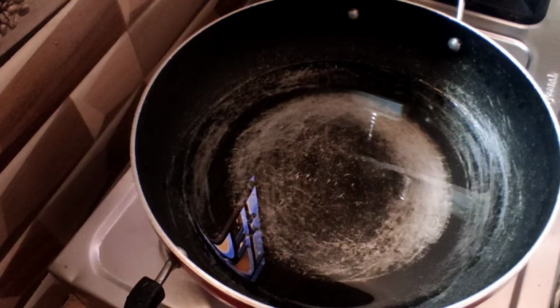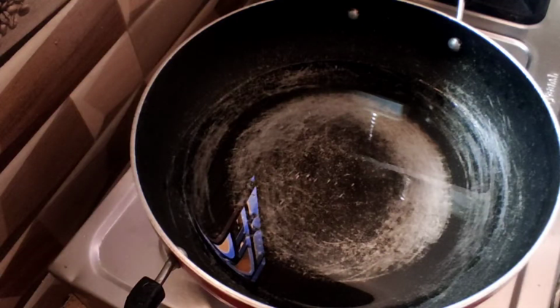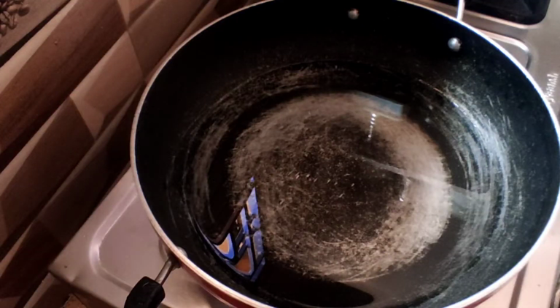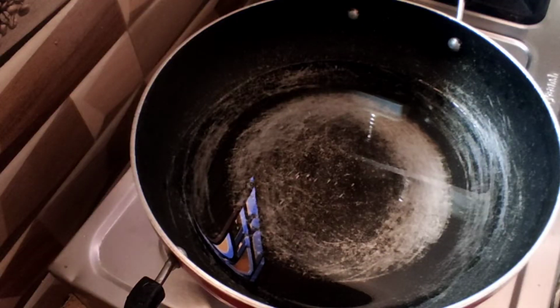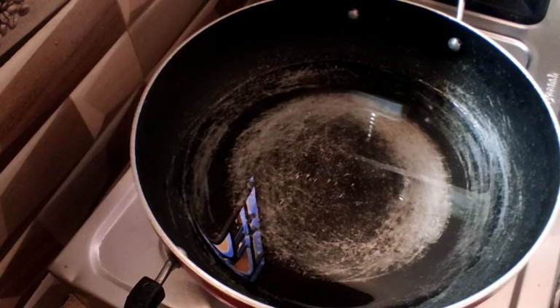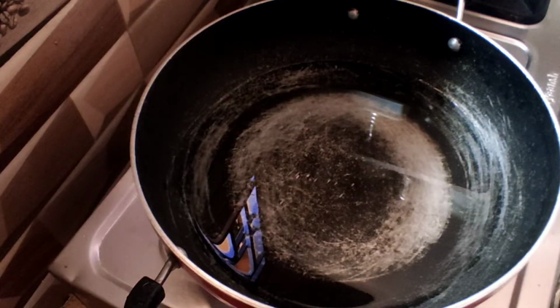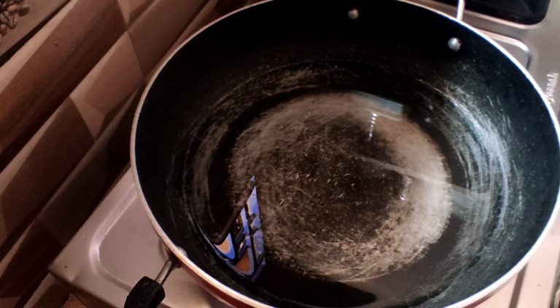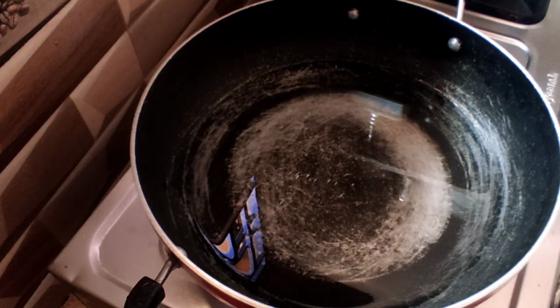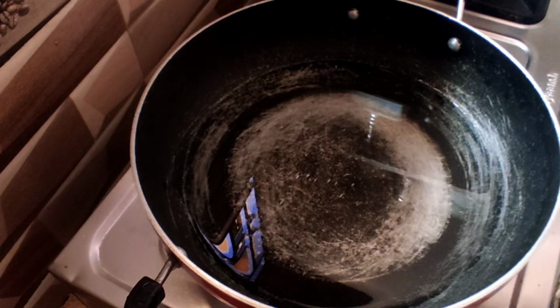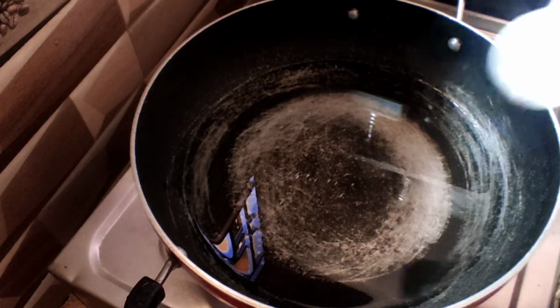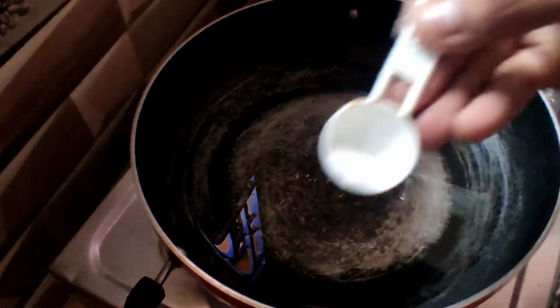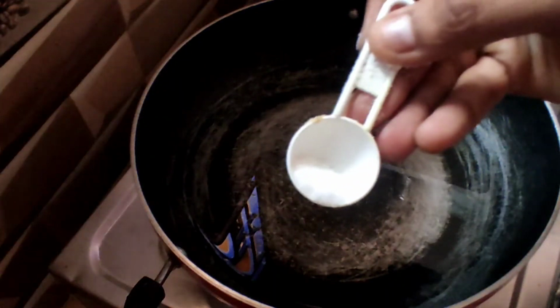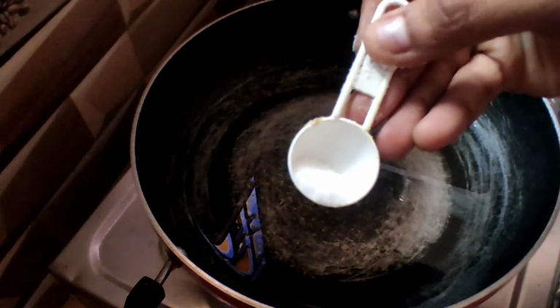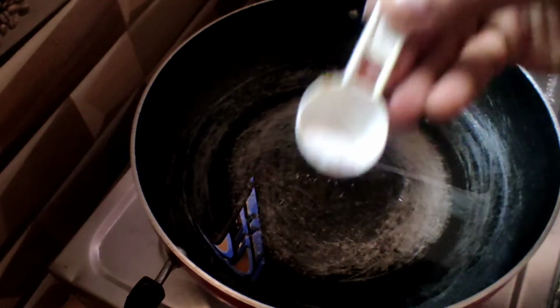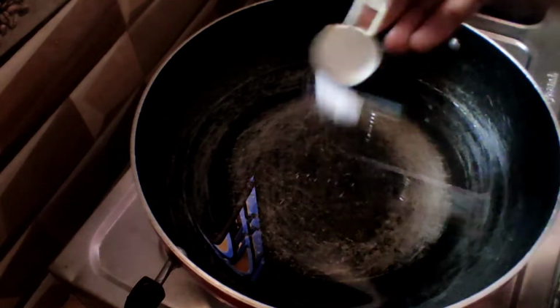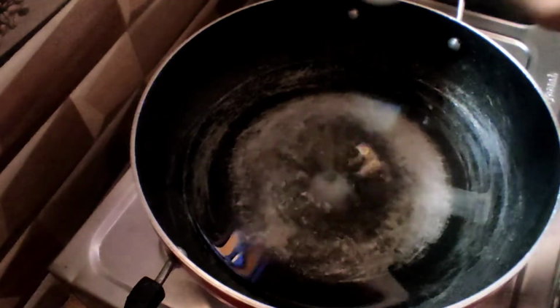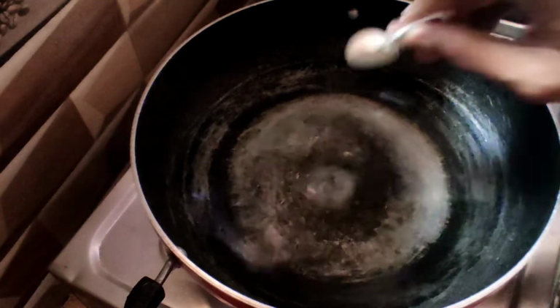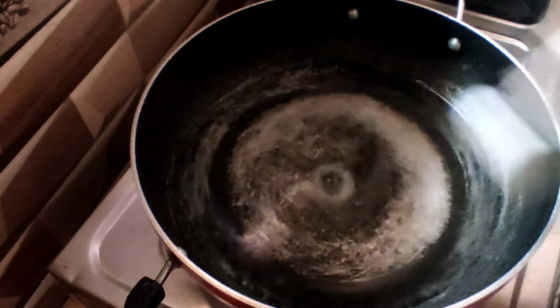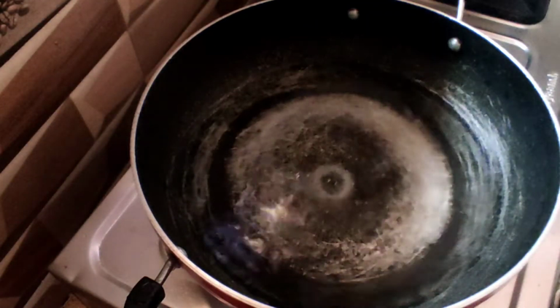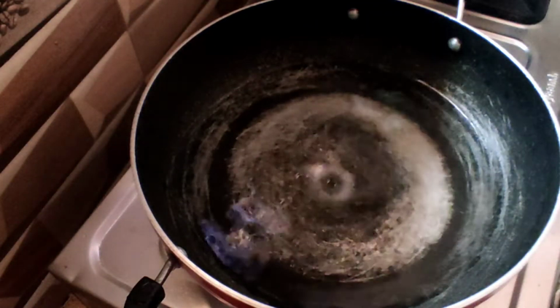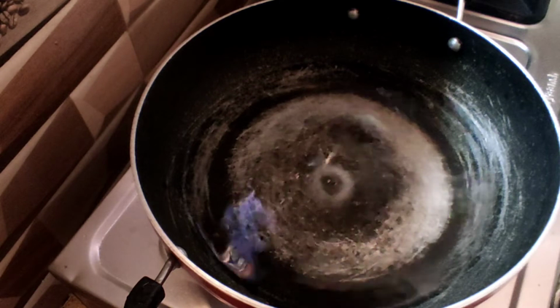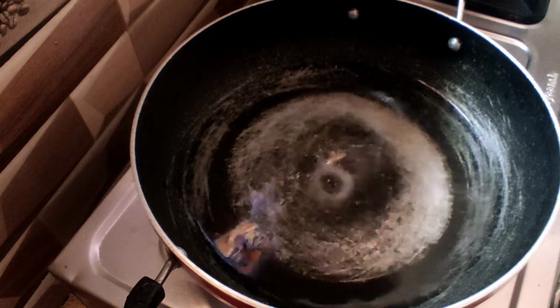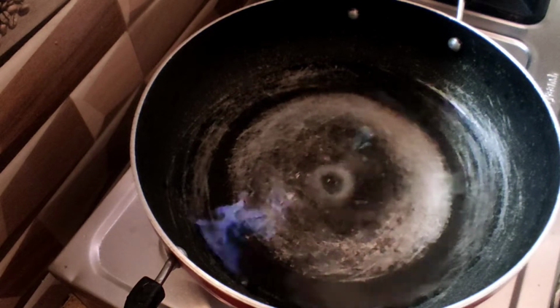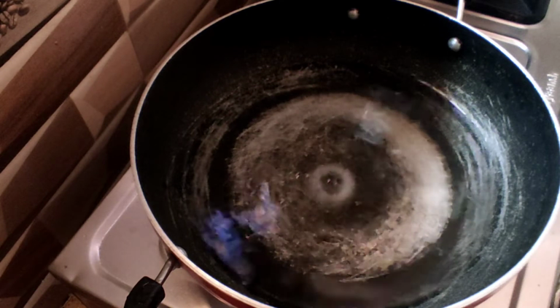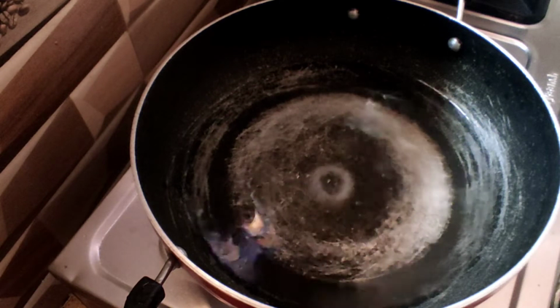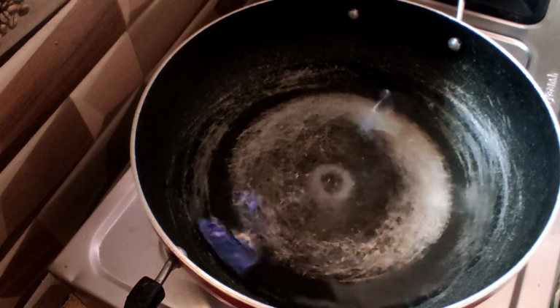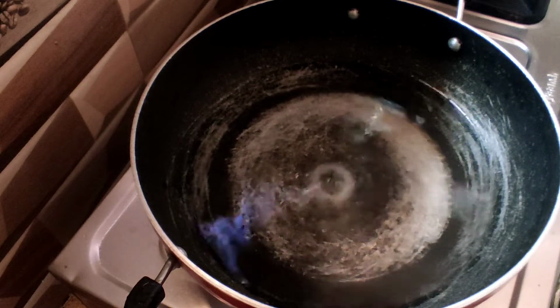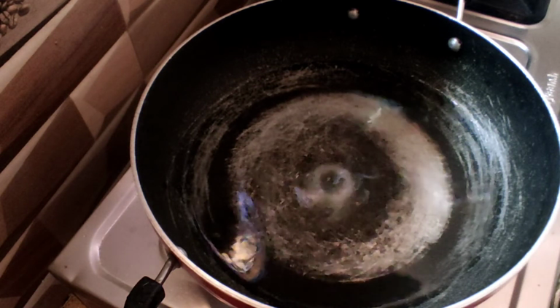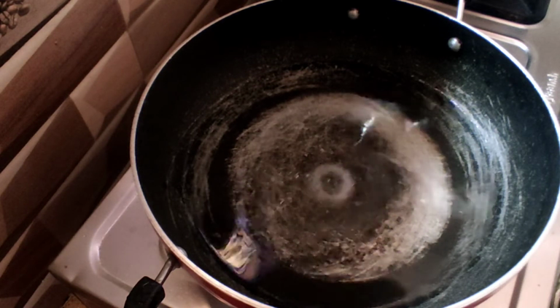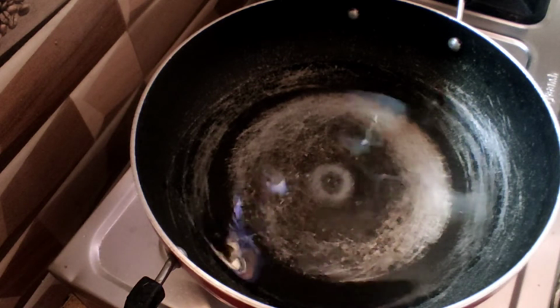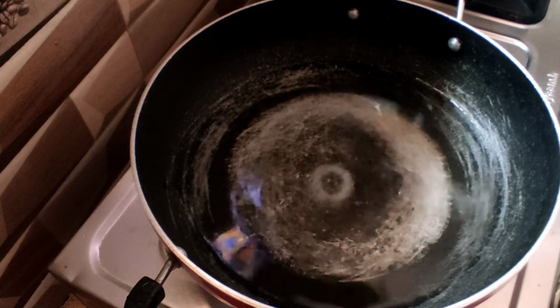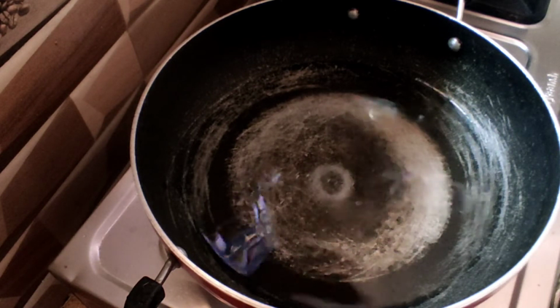Let me boil in the pan. I will add half tablespoon of salt.